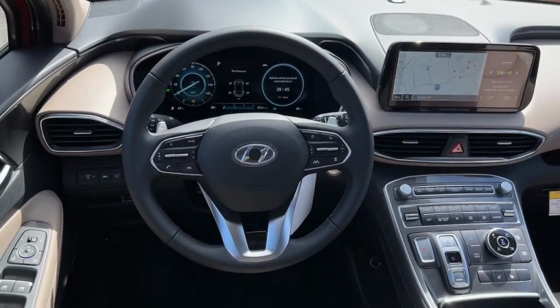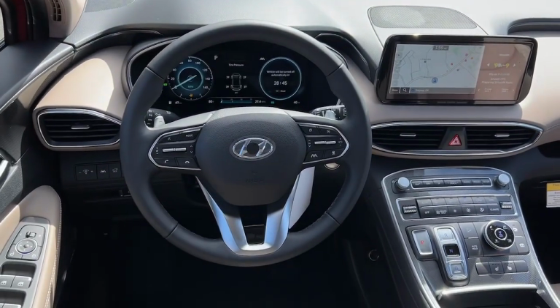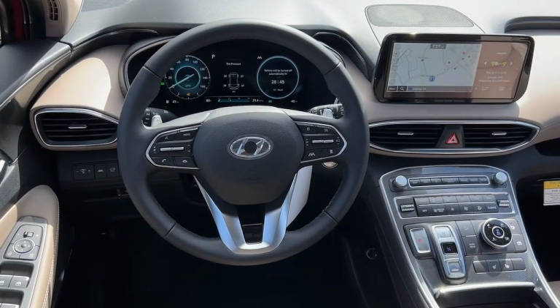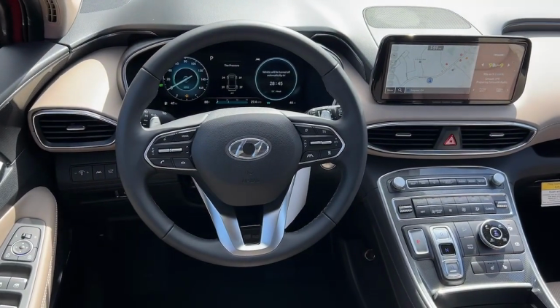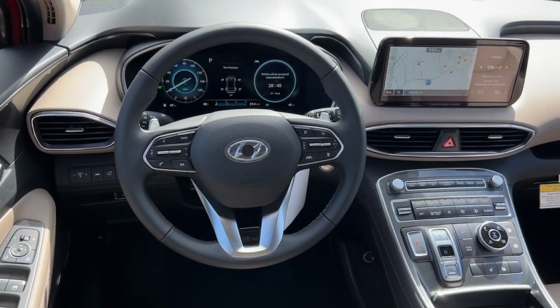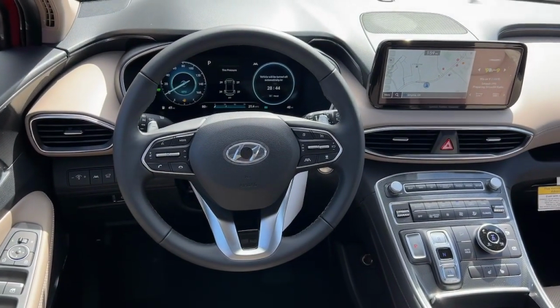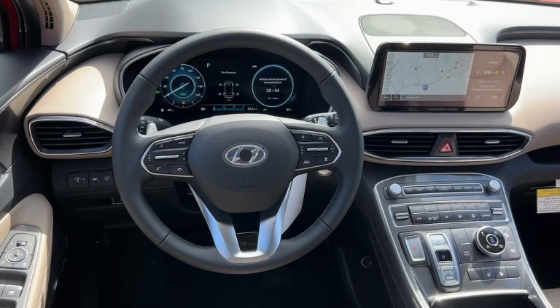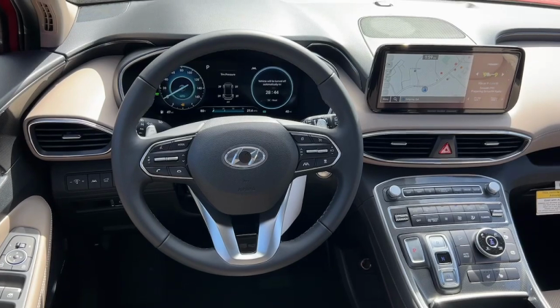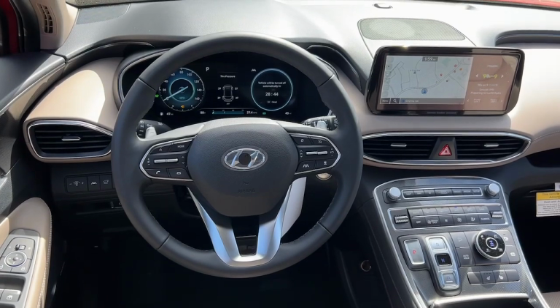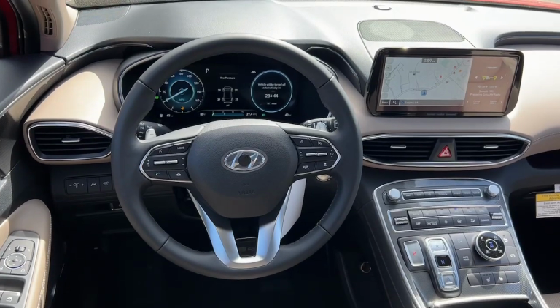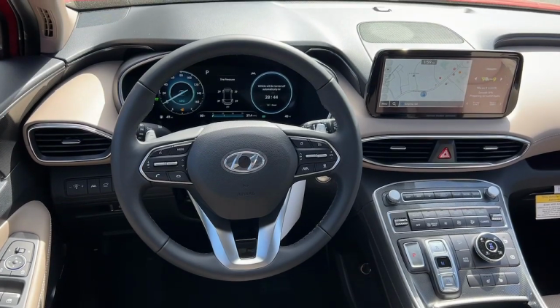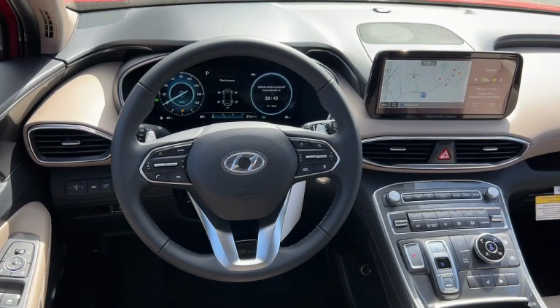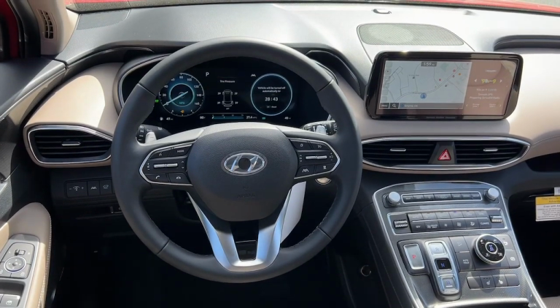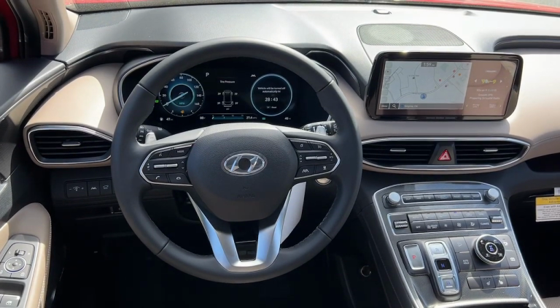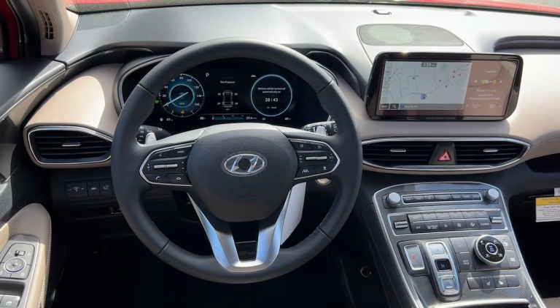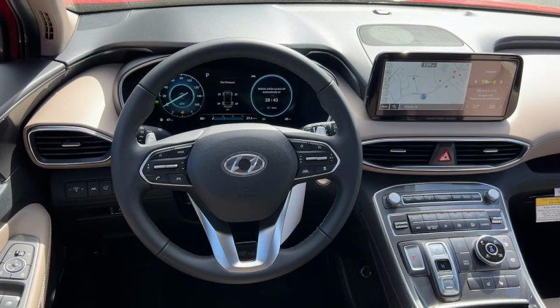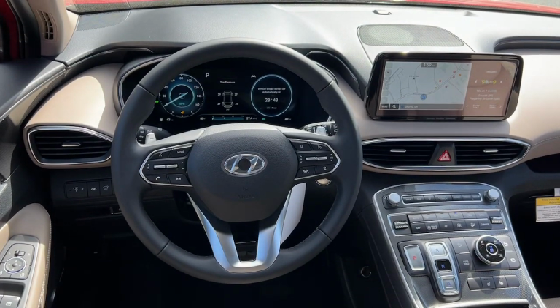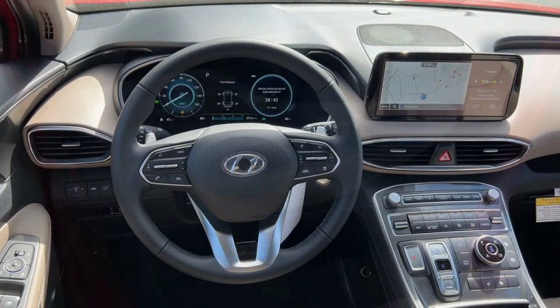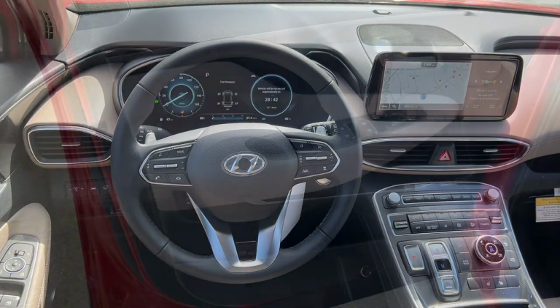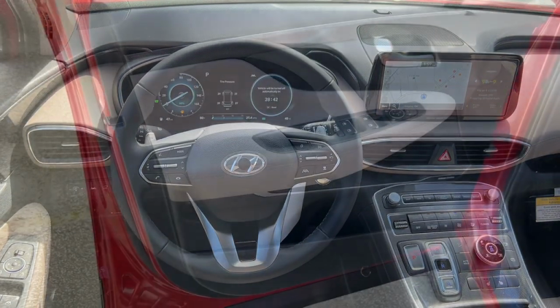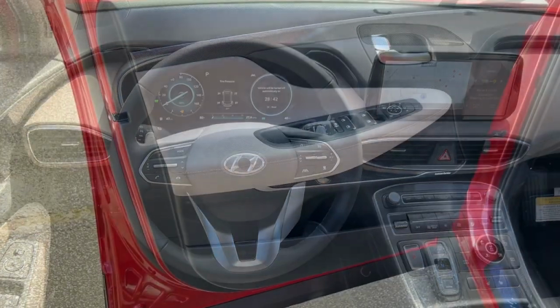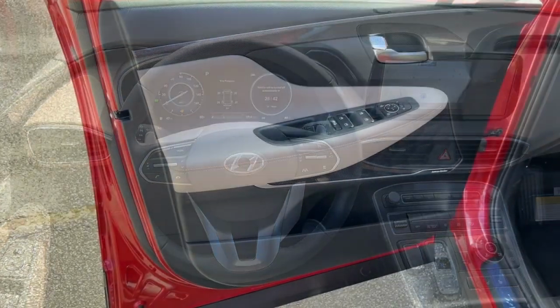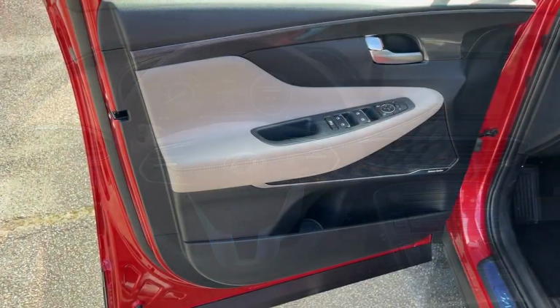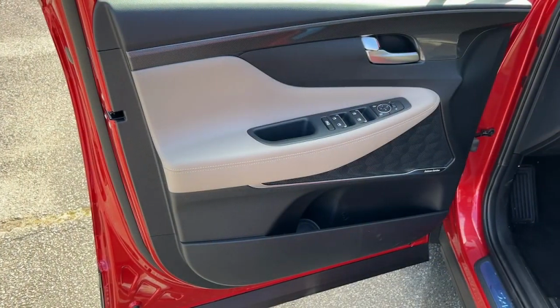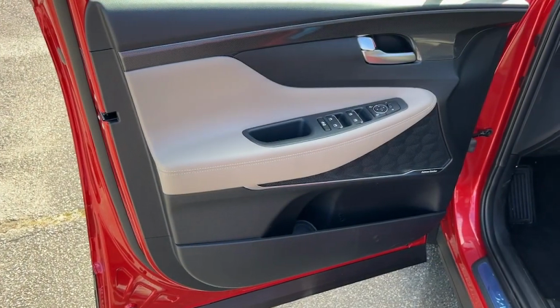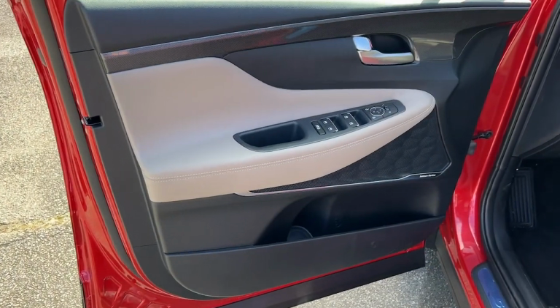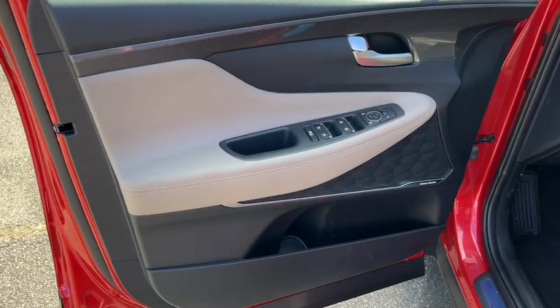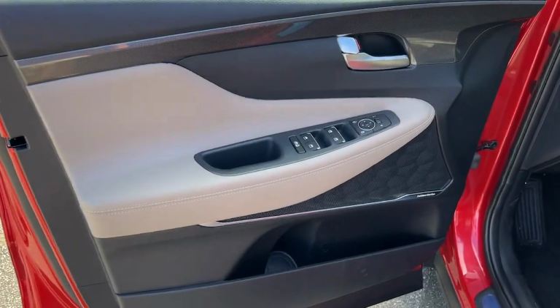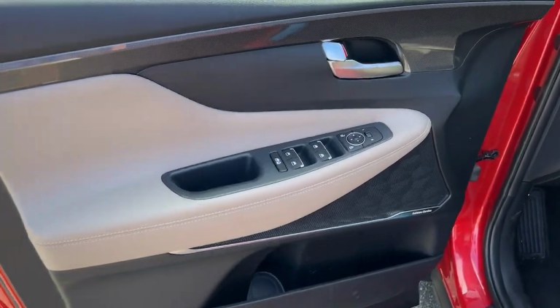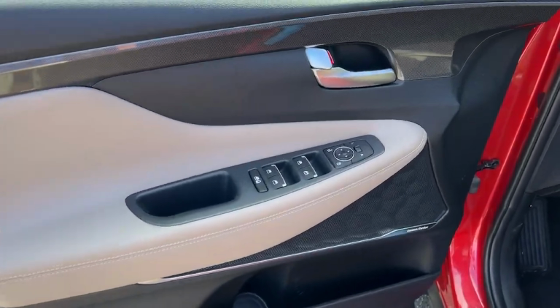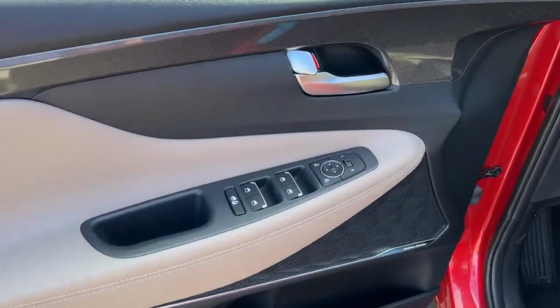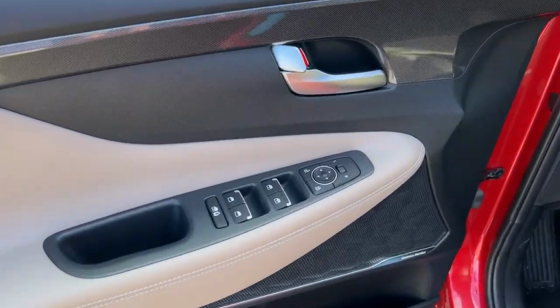Get the comfort, features, and style you deserve. This Santa Fe is waiting to take you places.